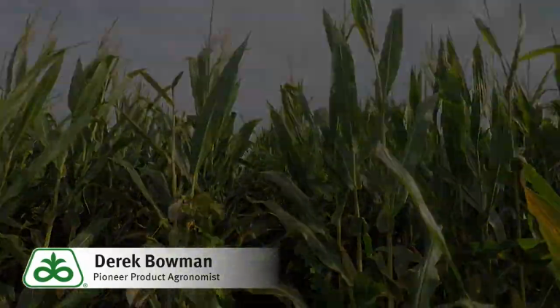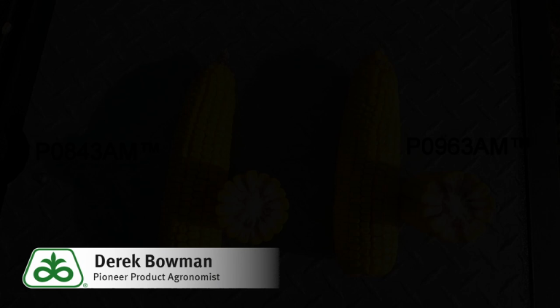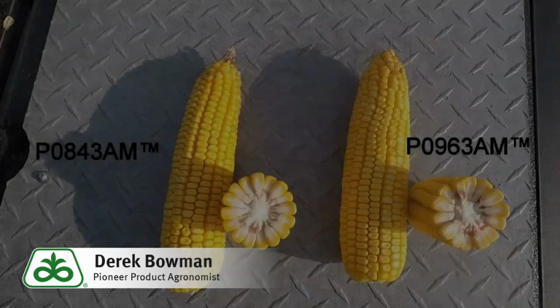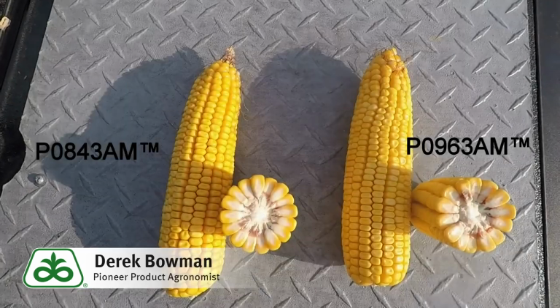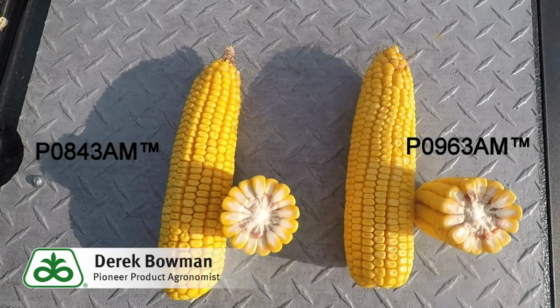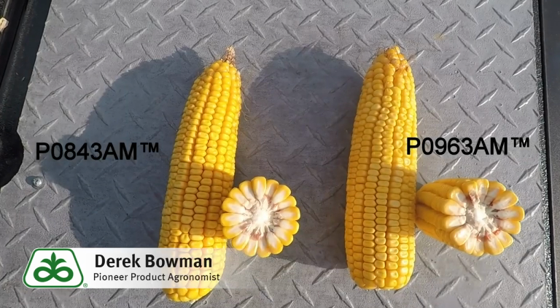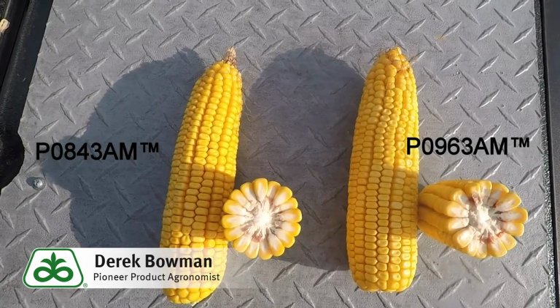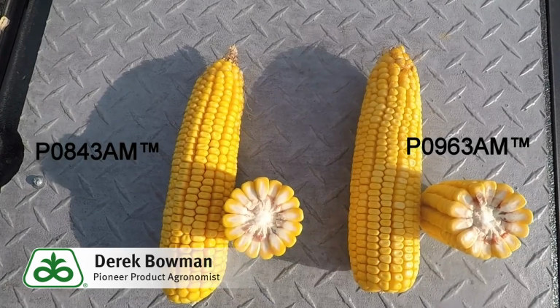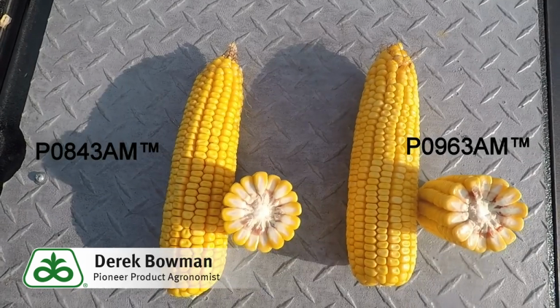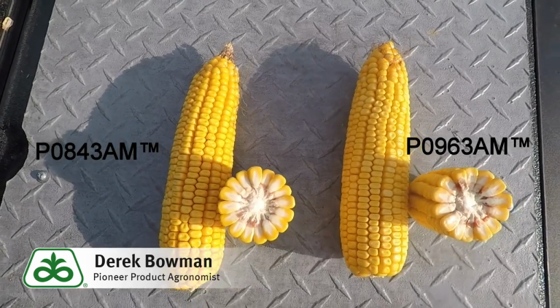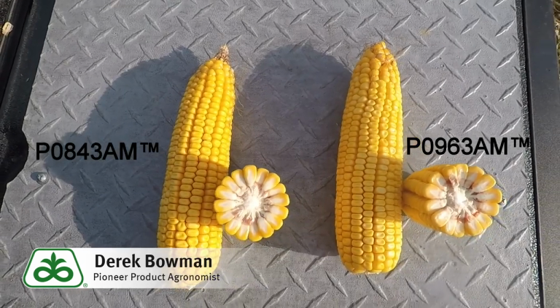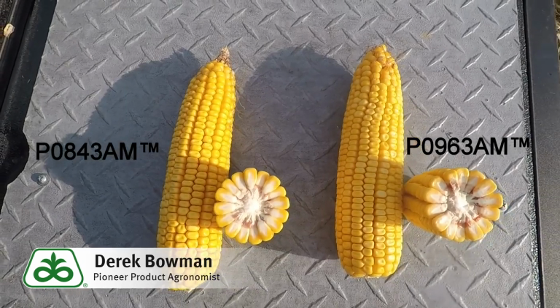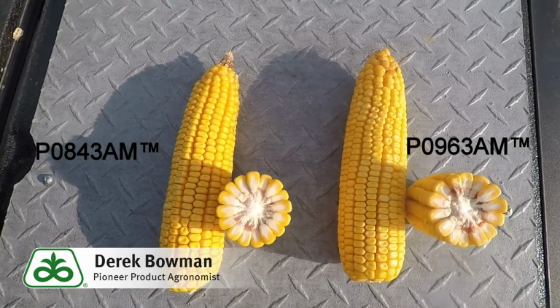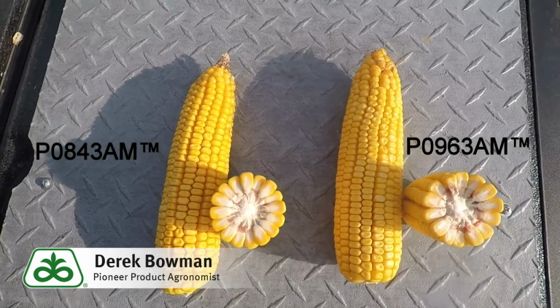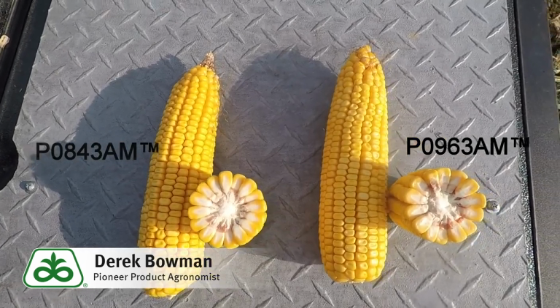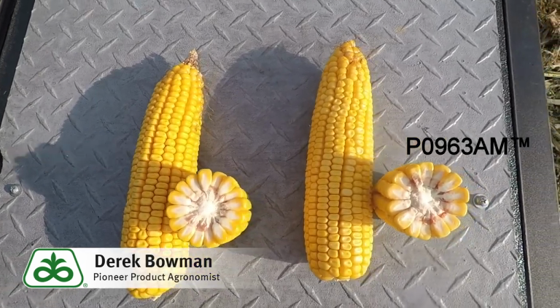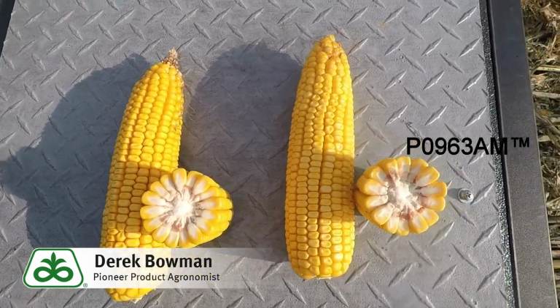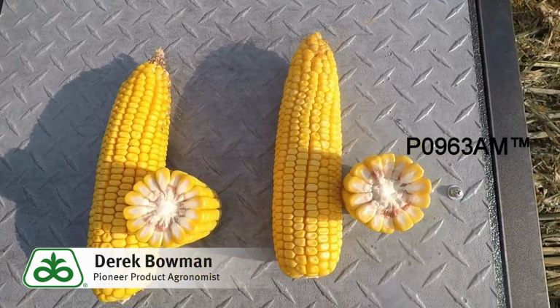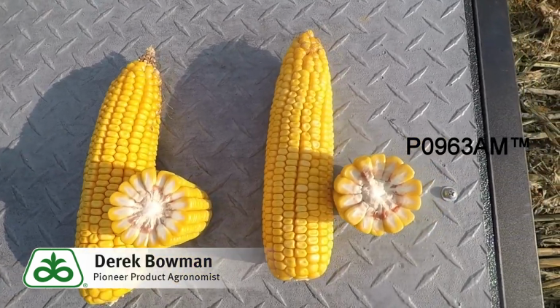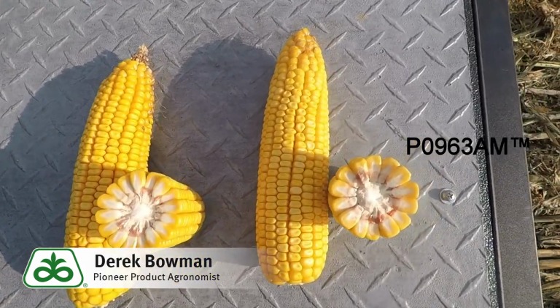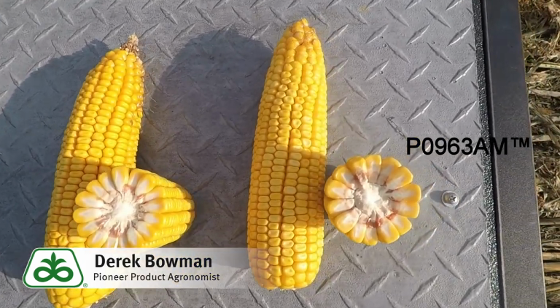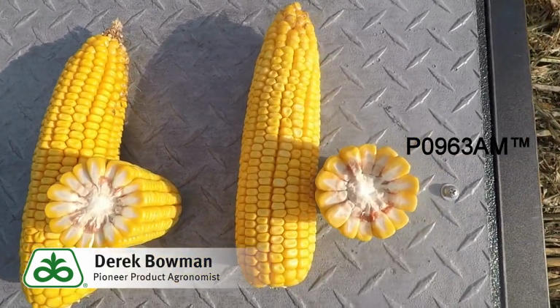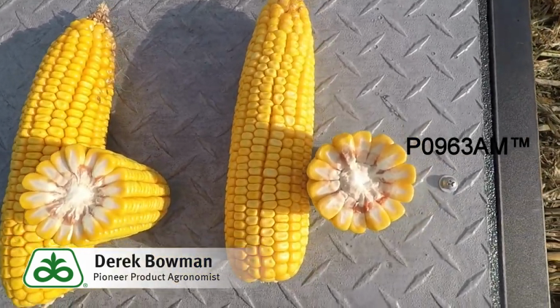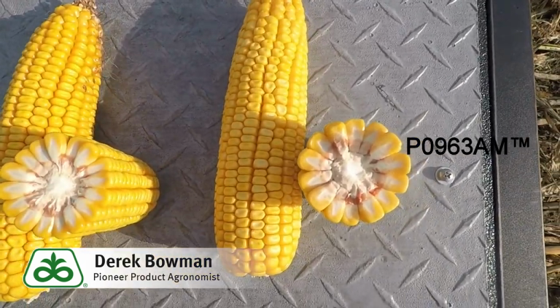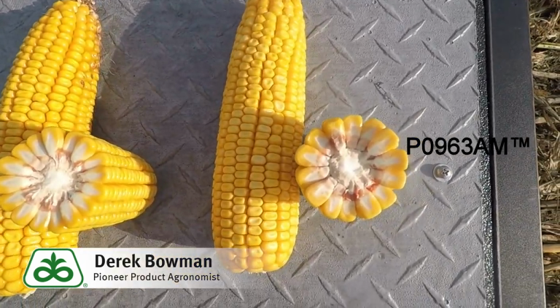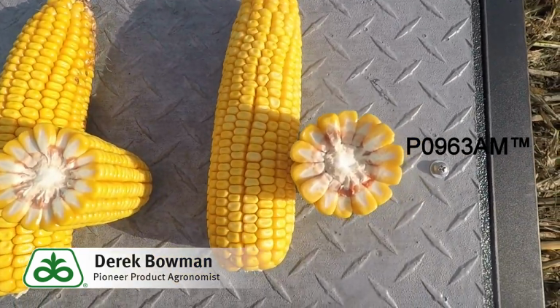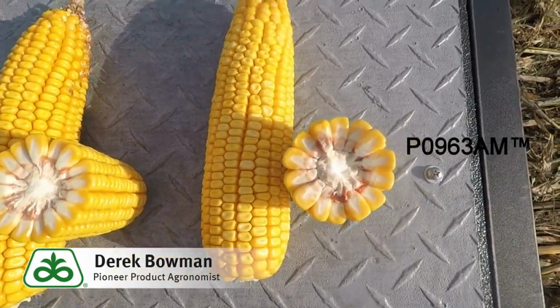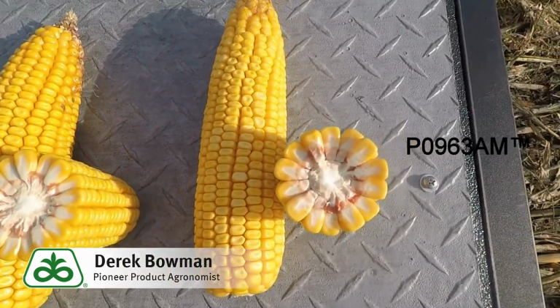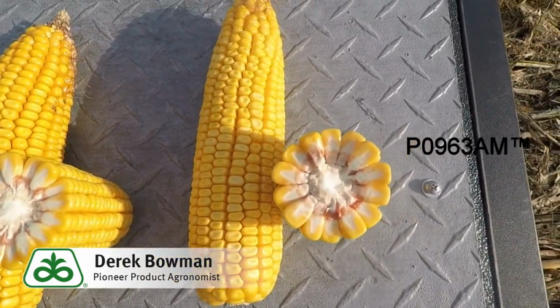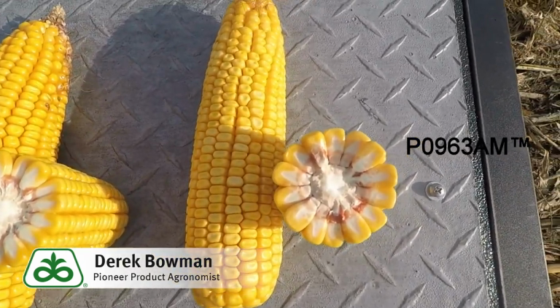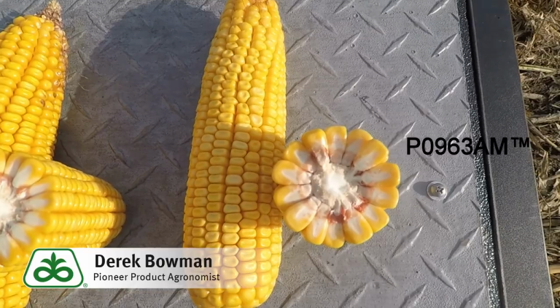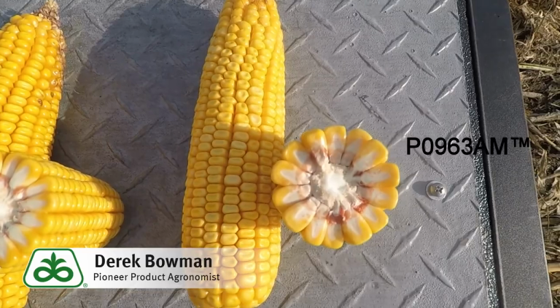Really excited about this hybrid and what it has to offer in the lineup — it'll be a nice companion to PO843.